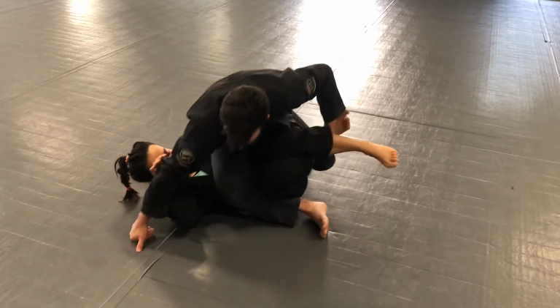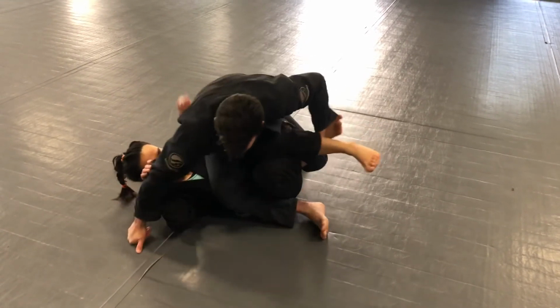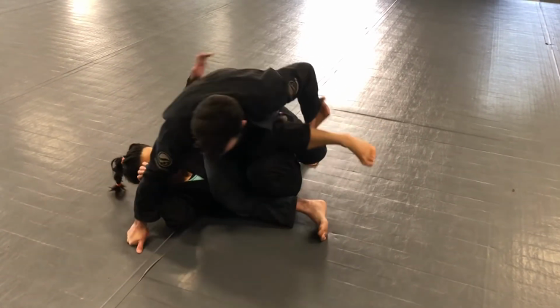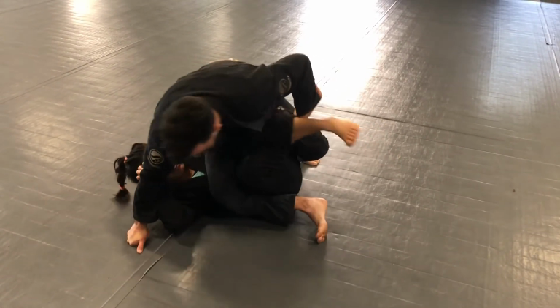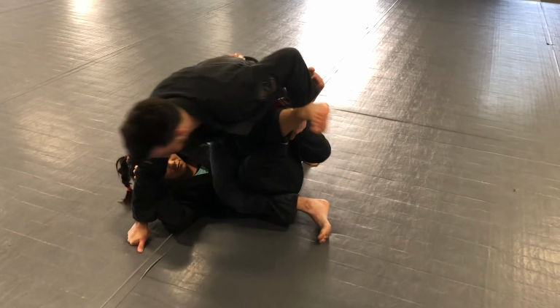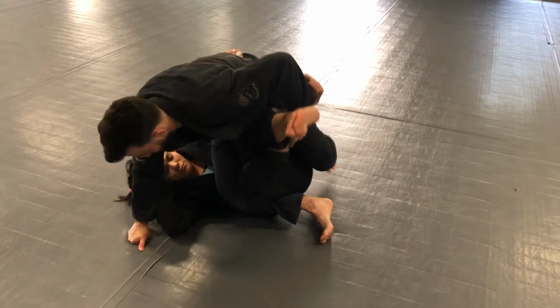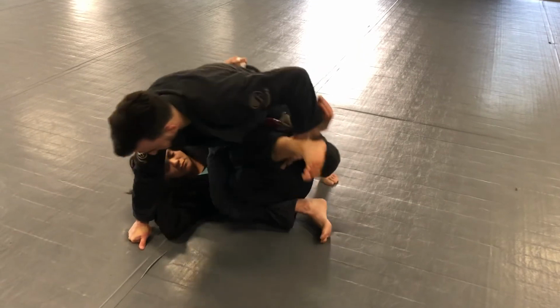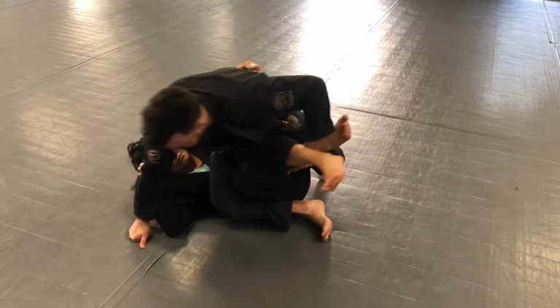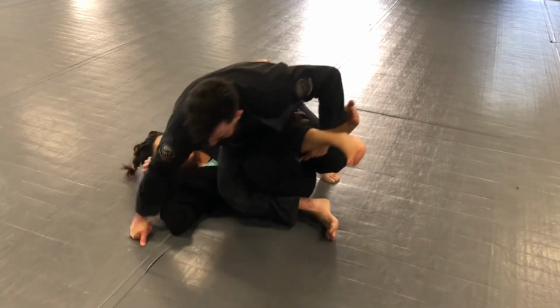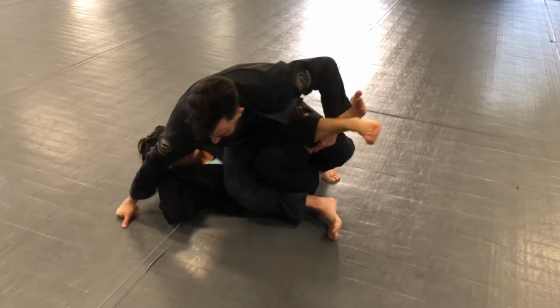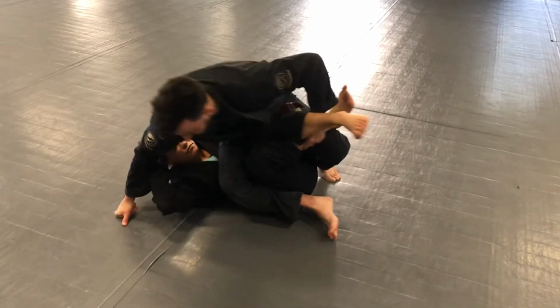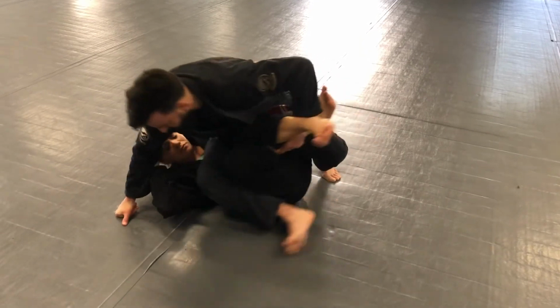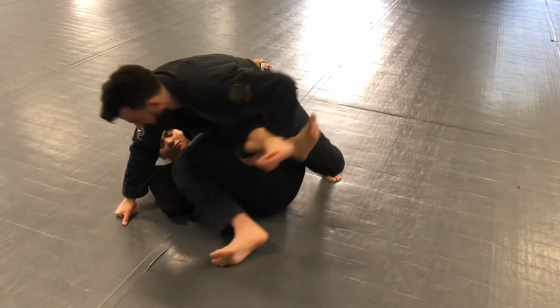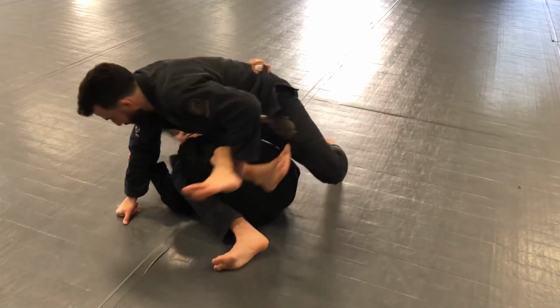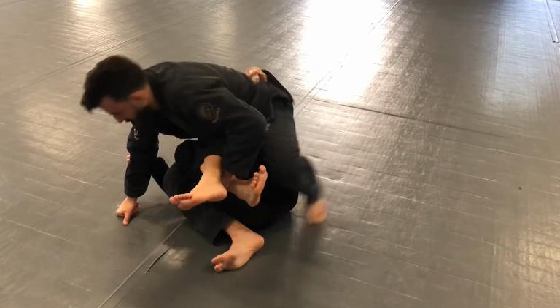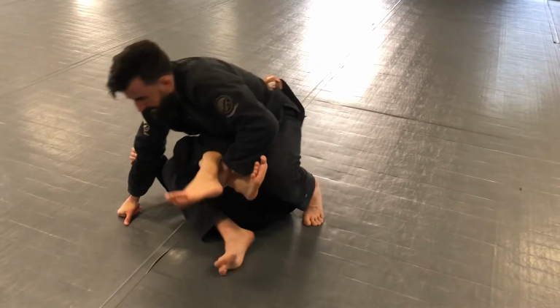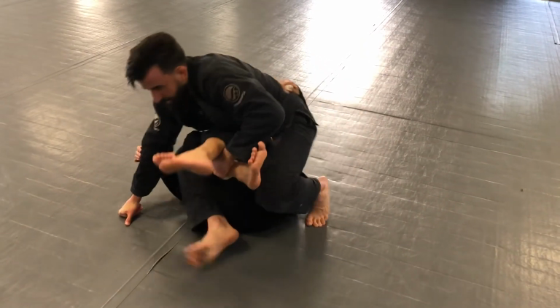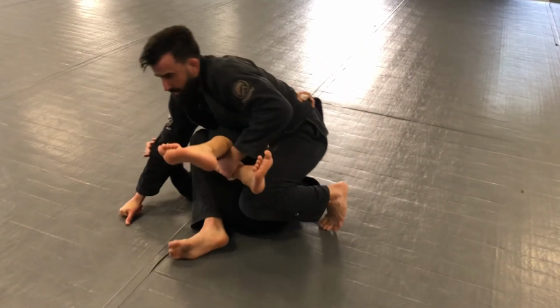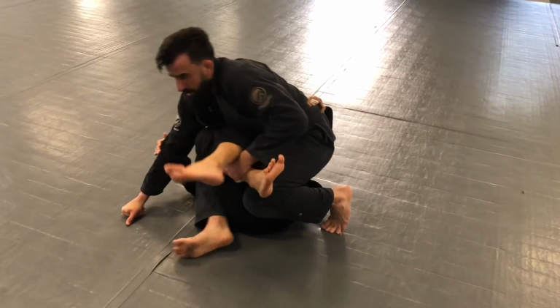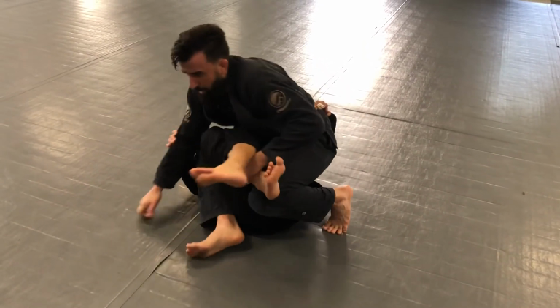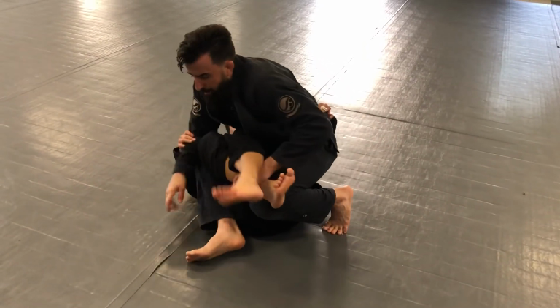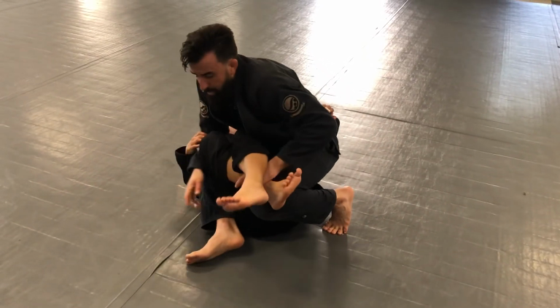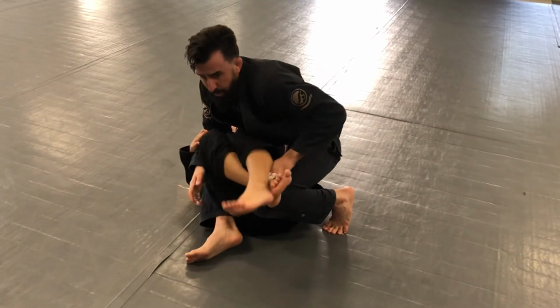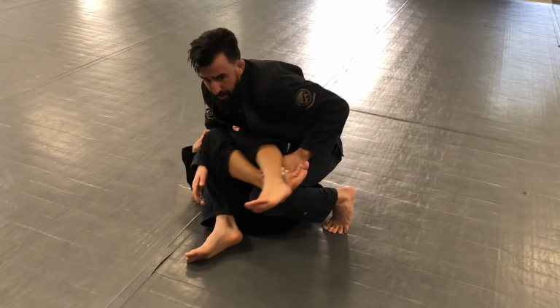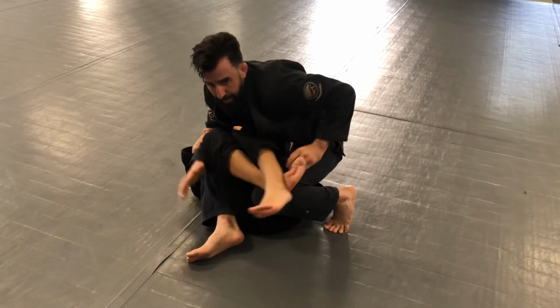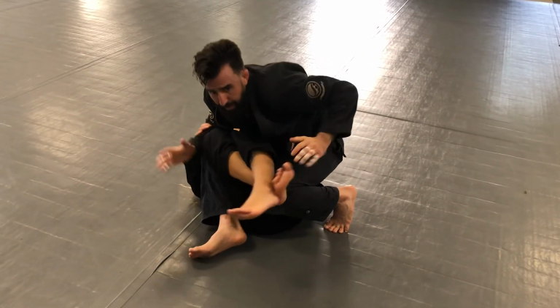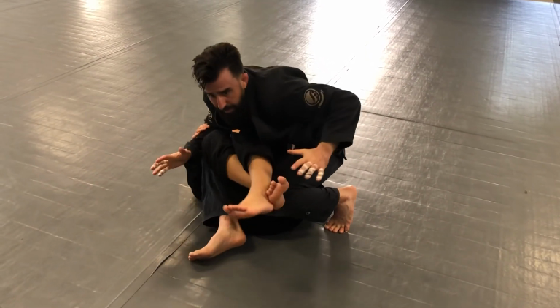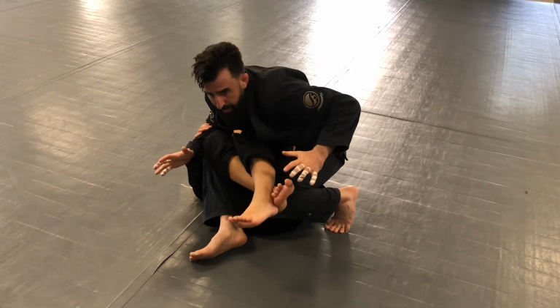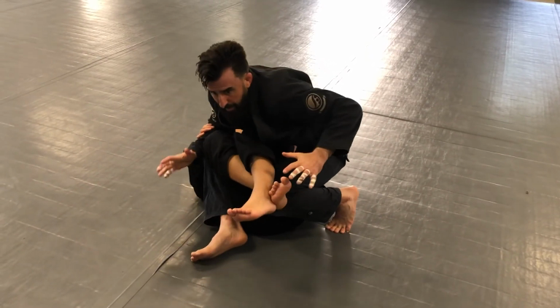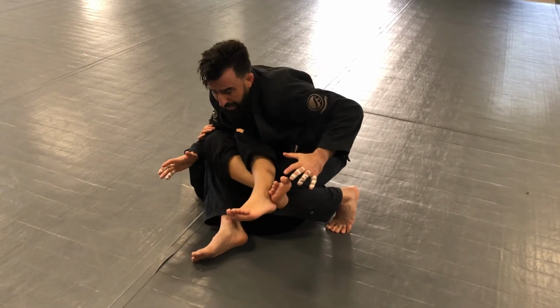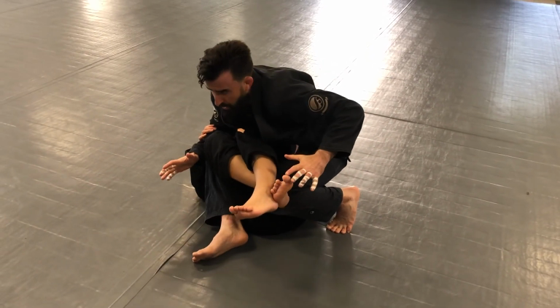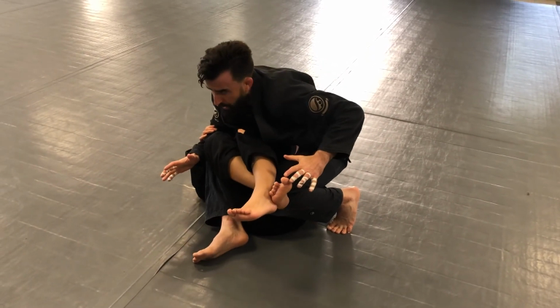Switch angles really quick. Notice how I'm on my toes — I'm nice and low.